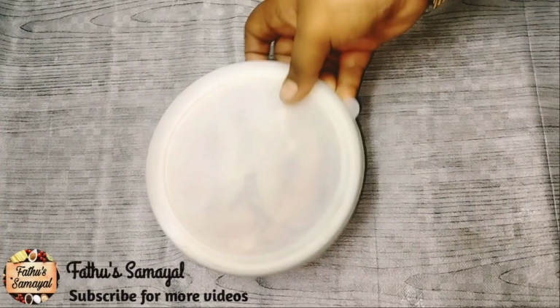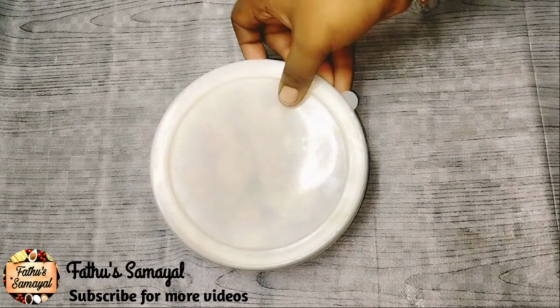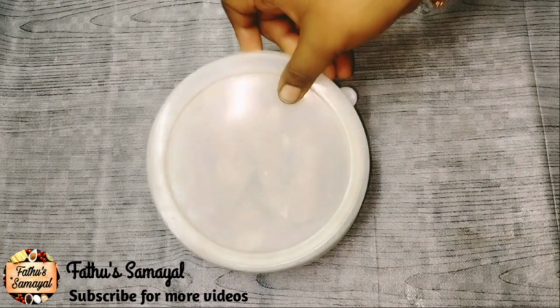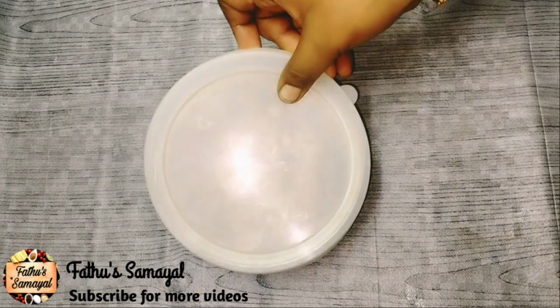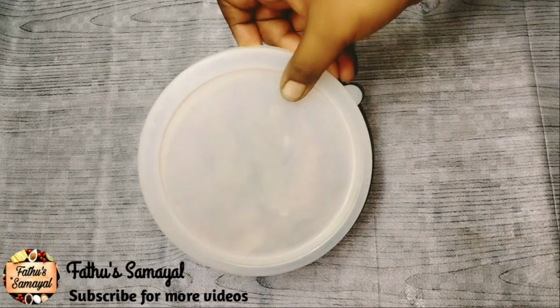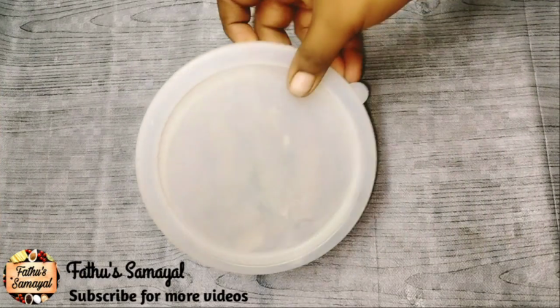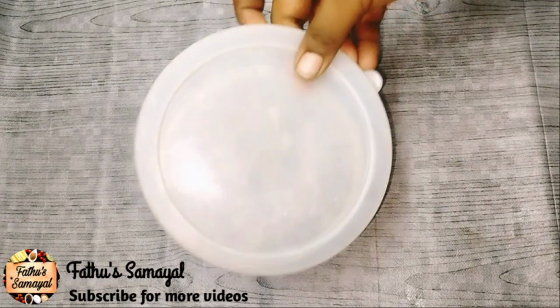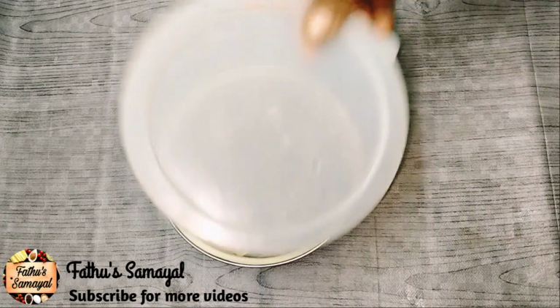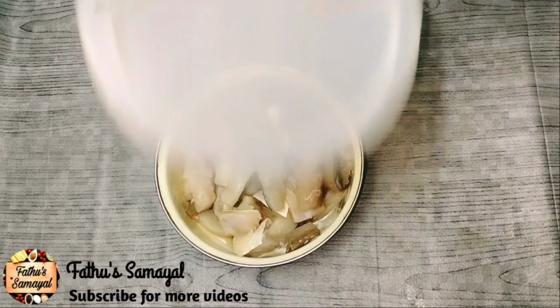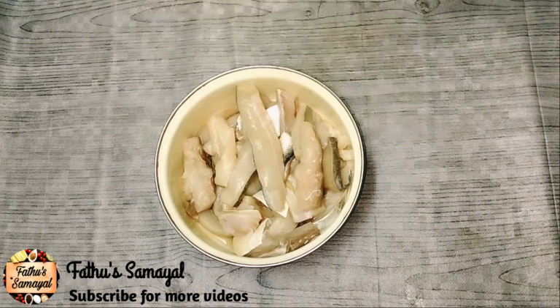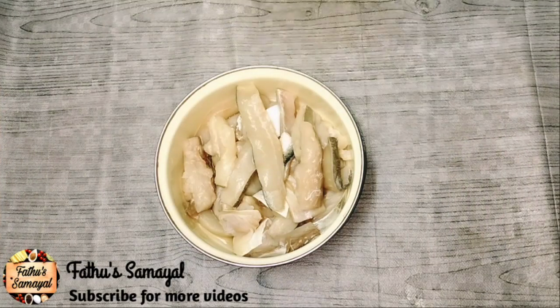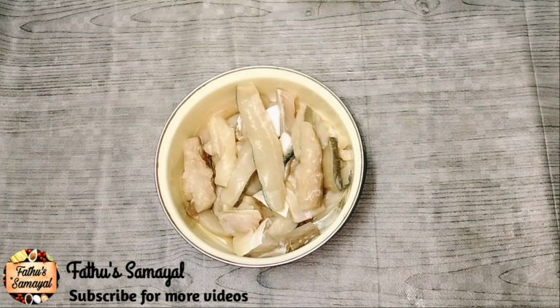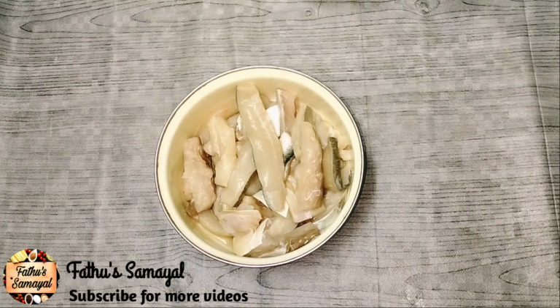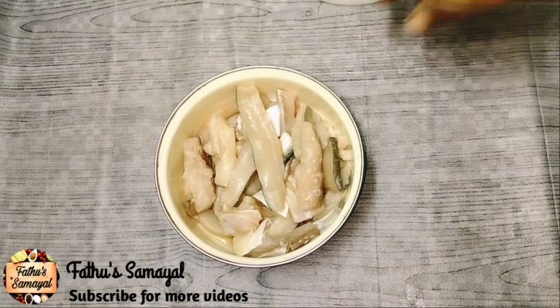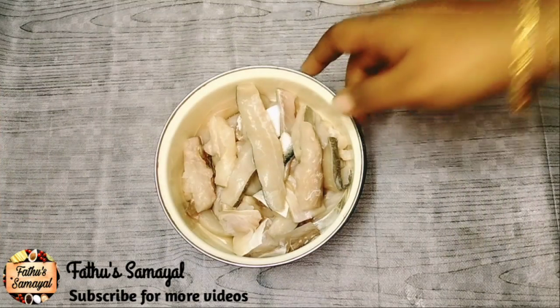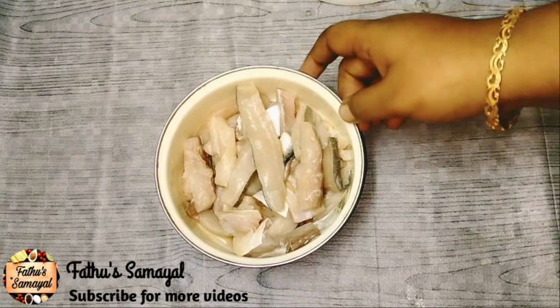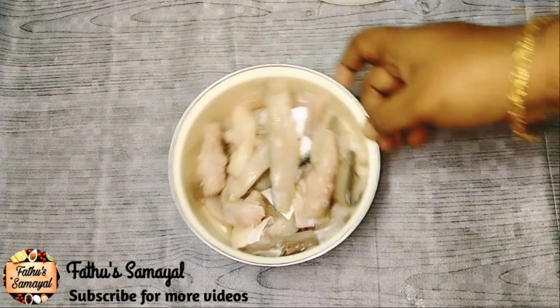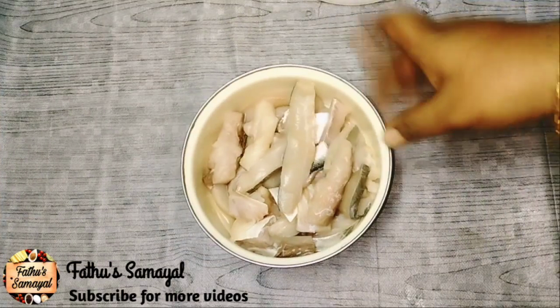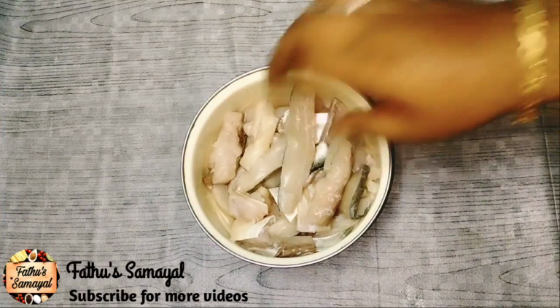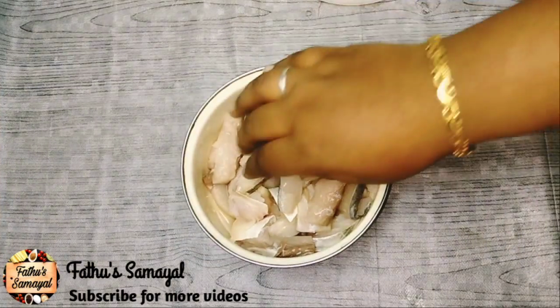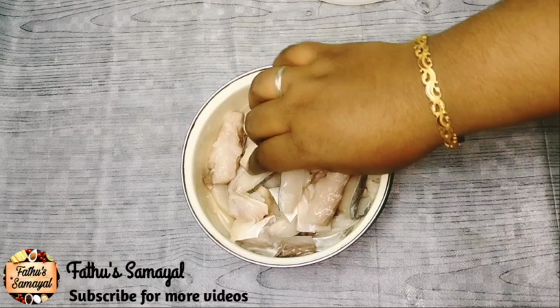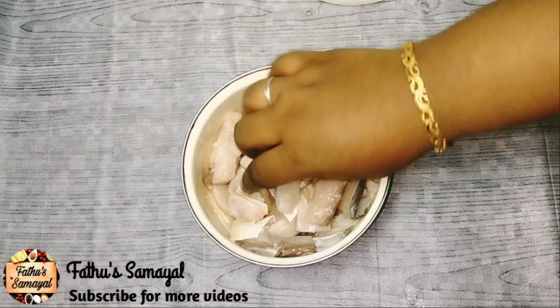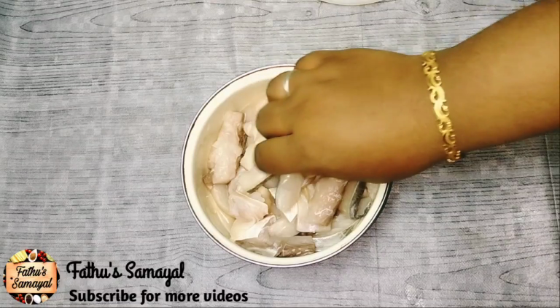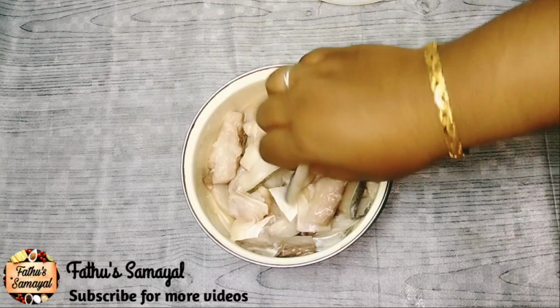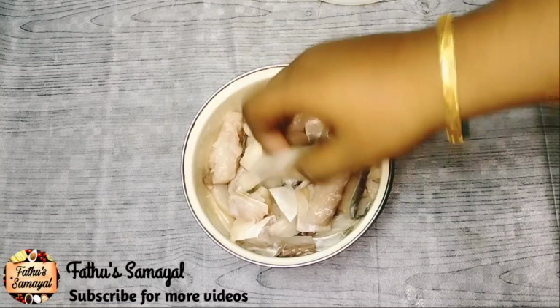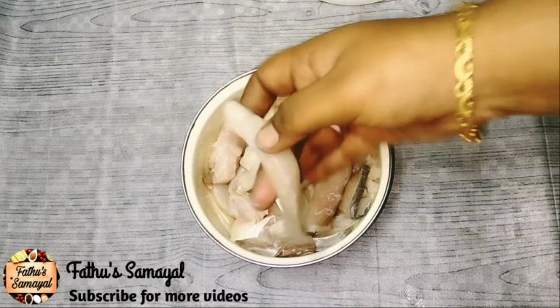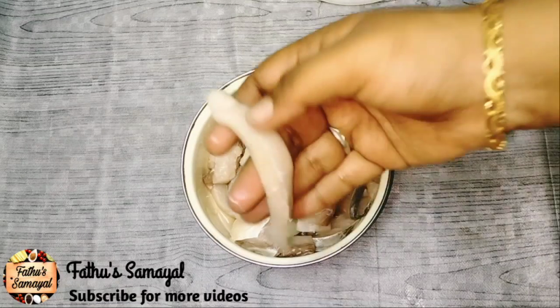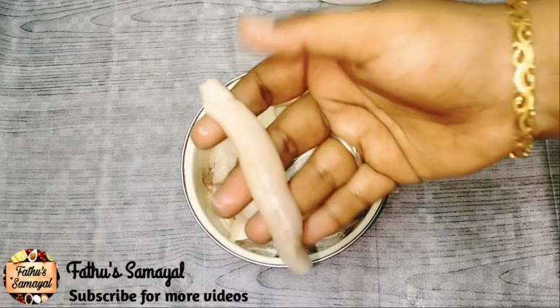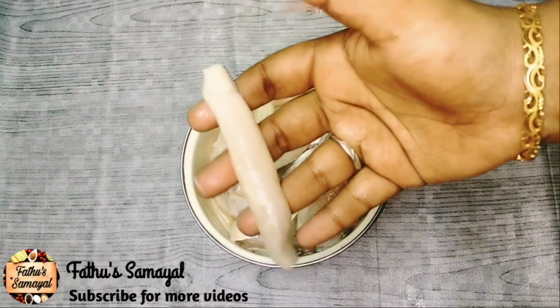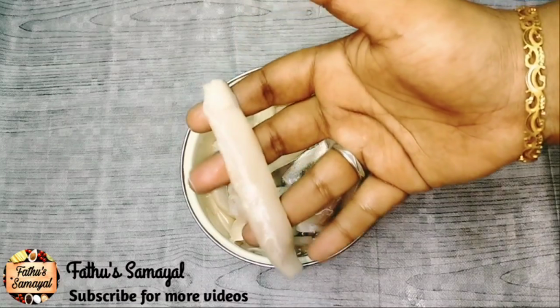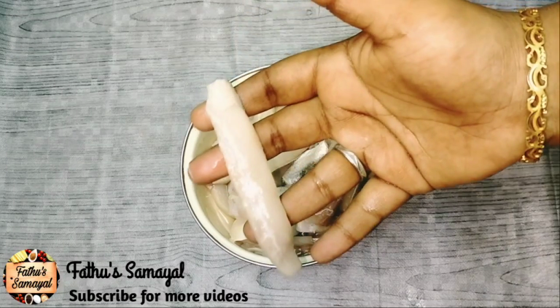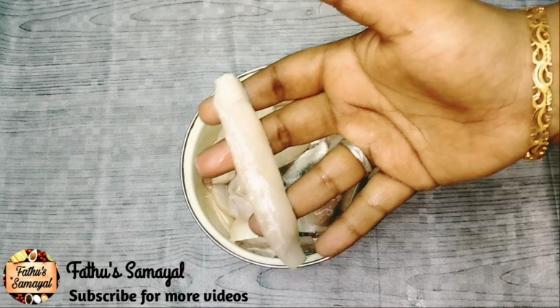I have put 85g of boneless fish here. As you can see, this is Kerala Vanjur fish.